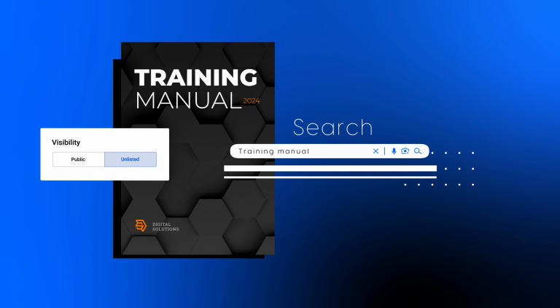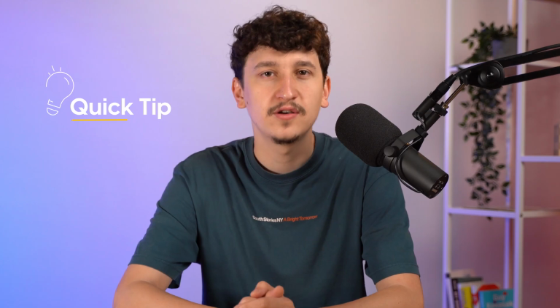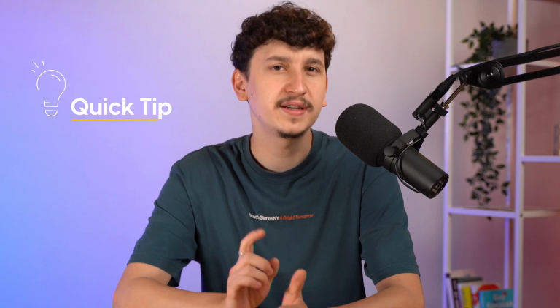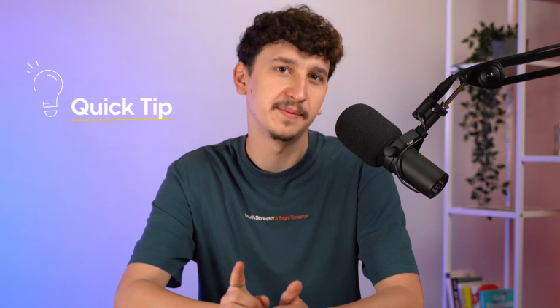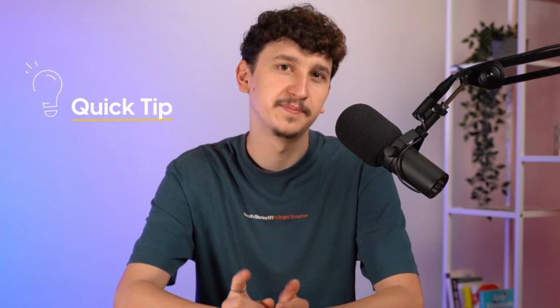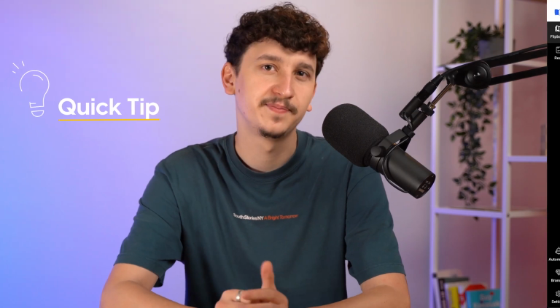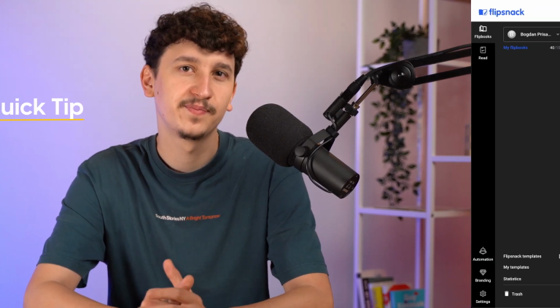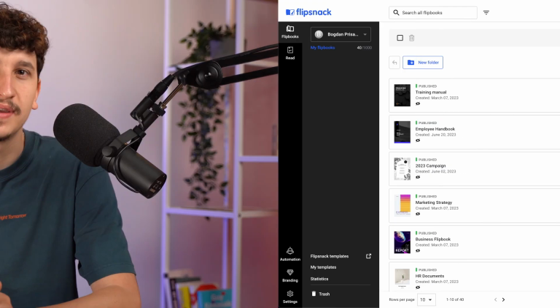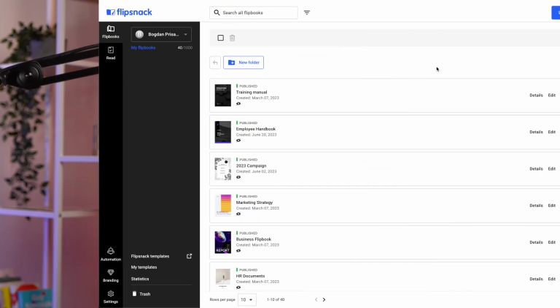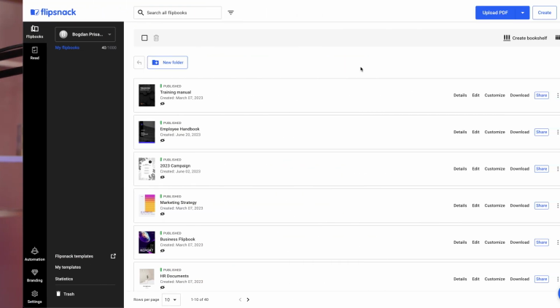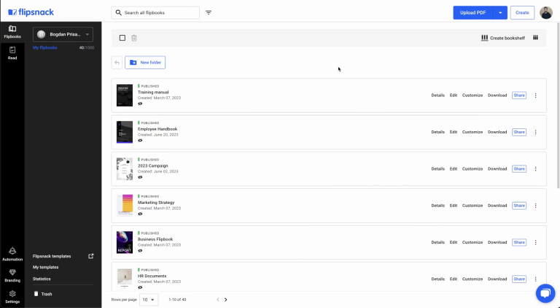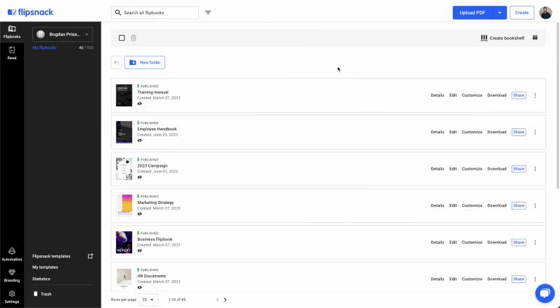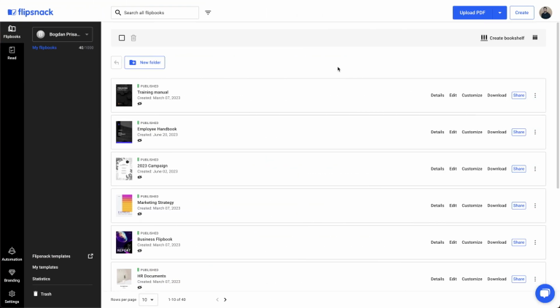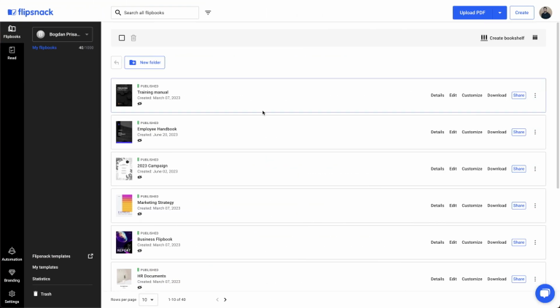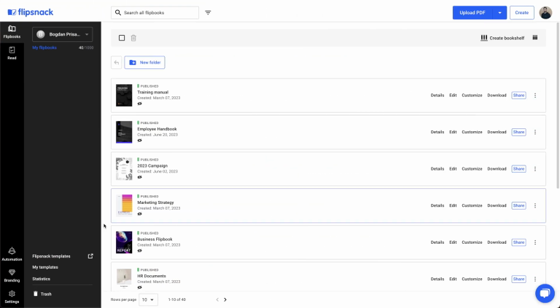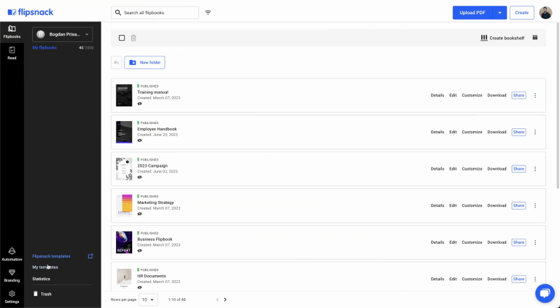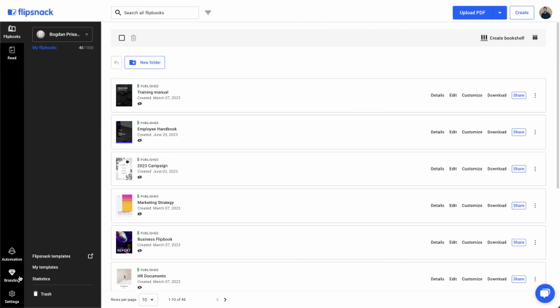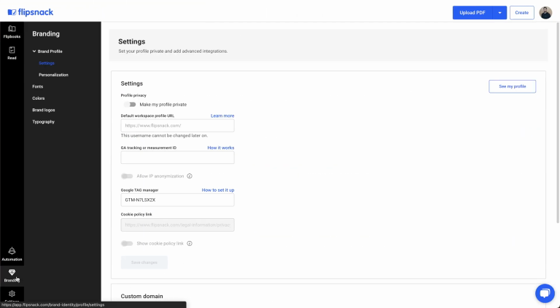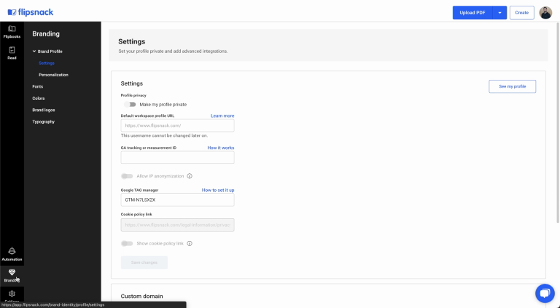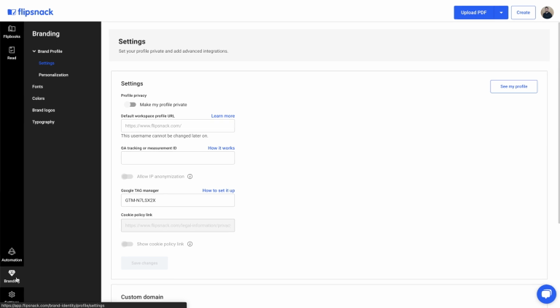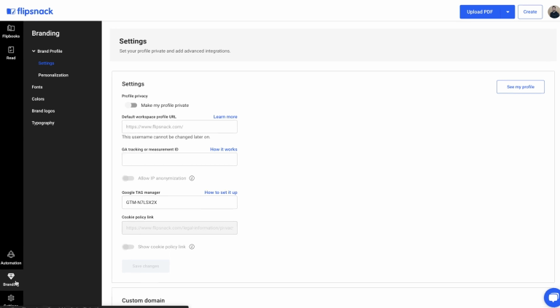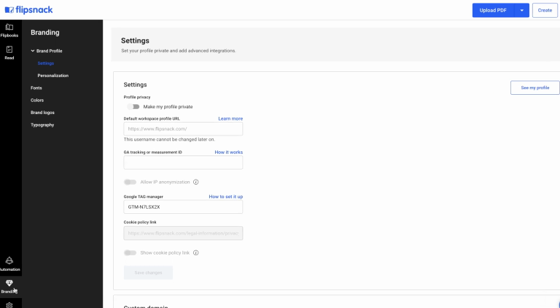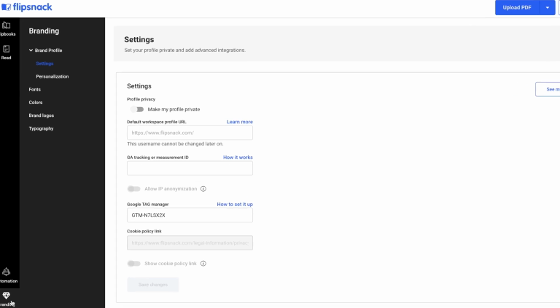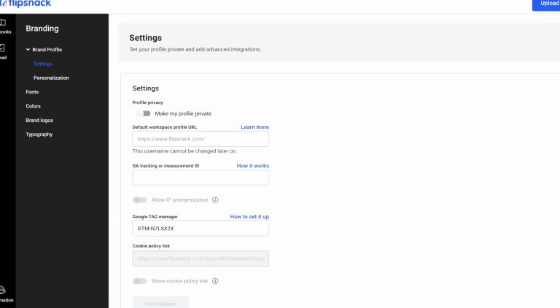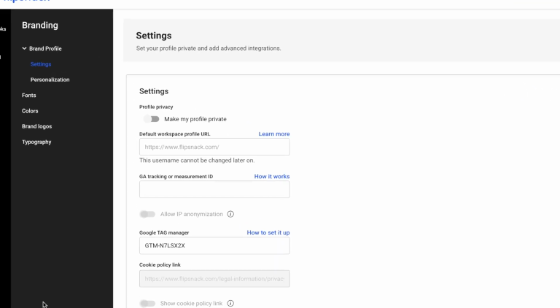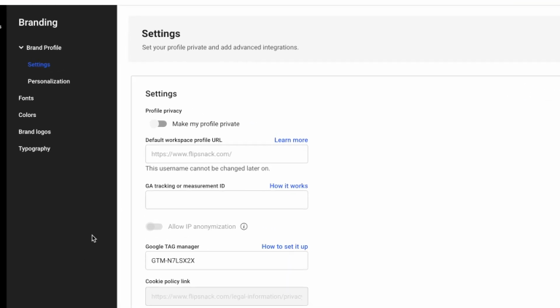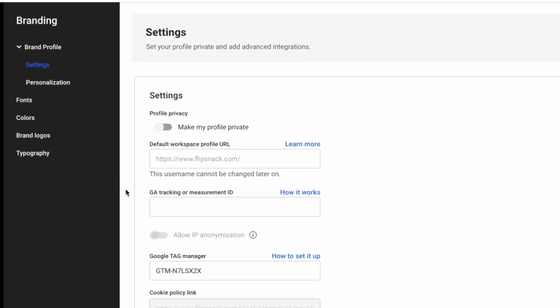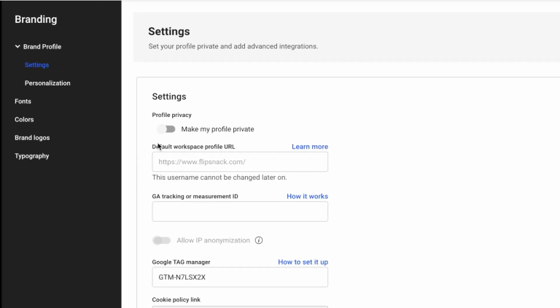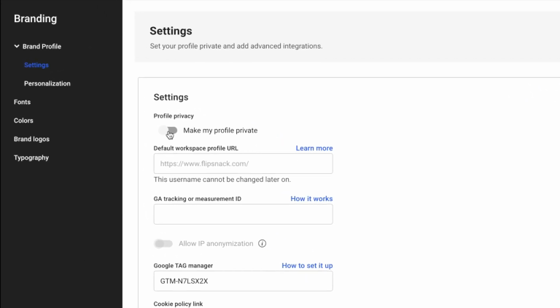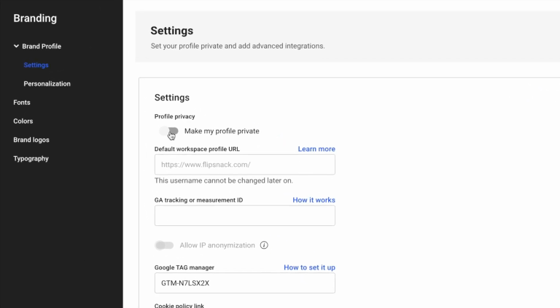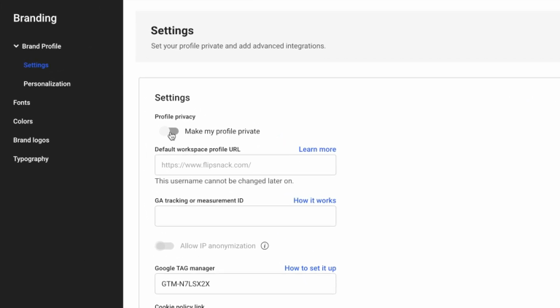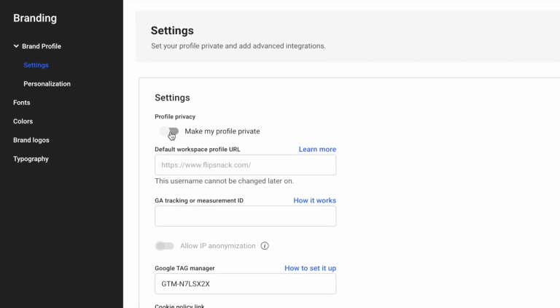Quick tip! Set your Flipsnack profile to Private, and all future flipbooks will be unlisted by default.